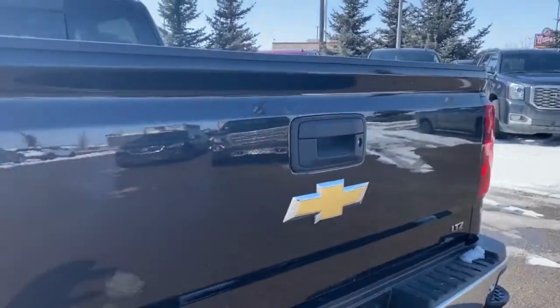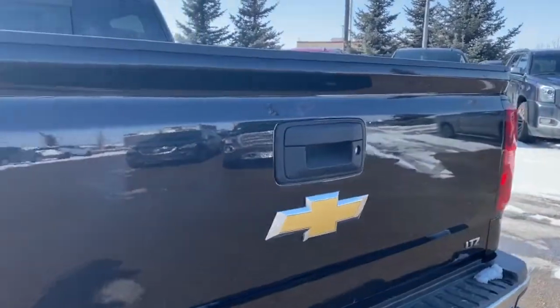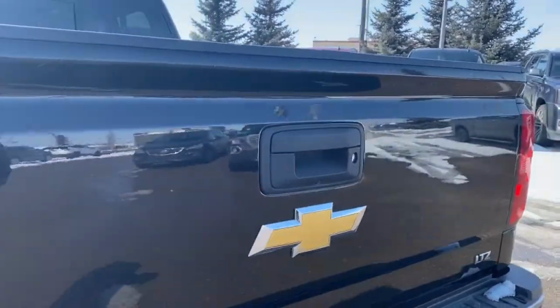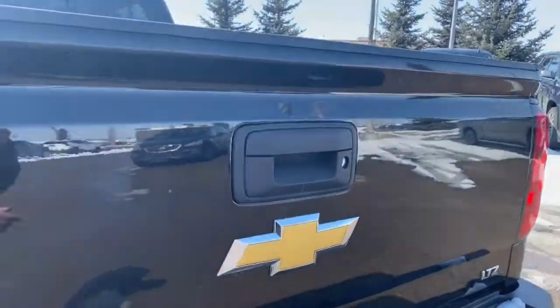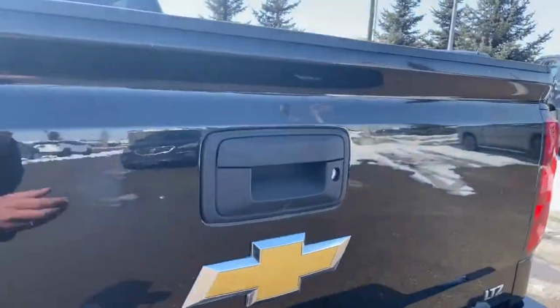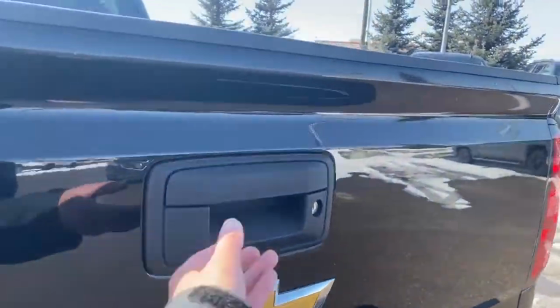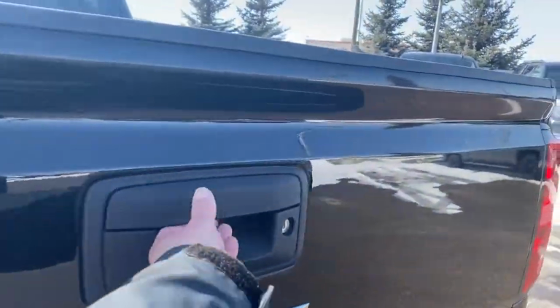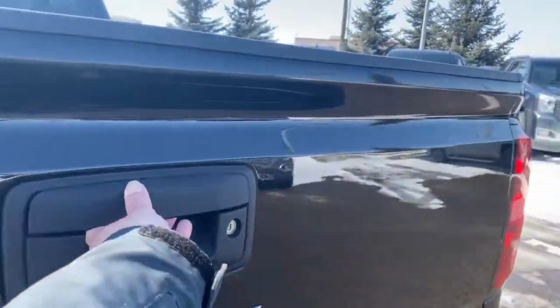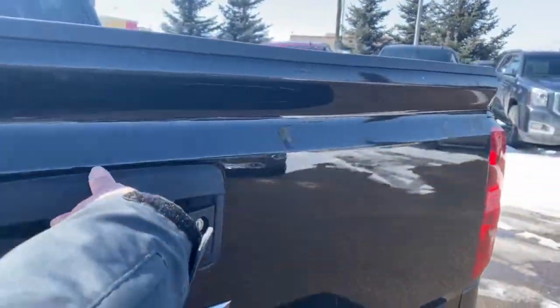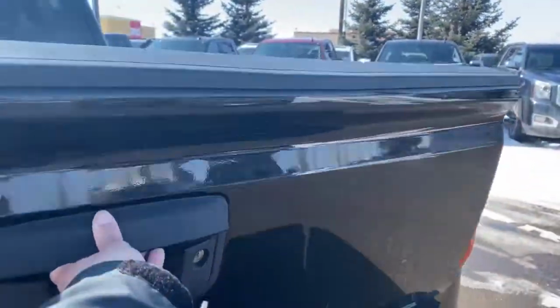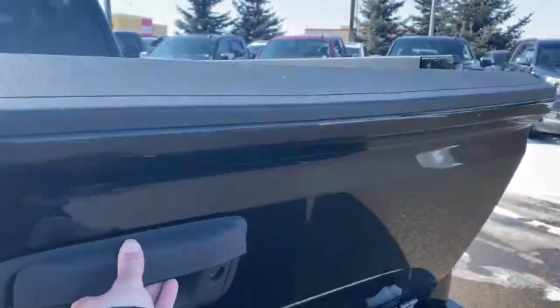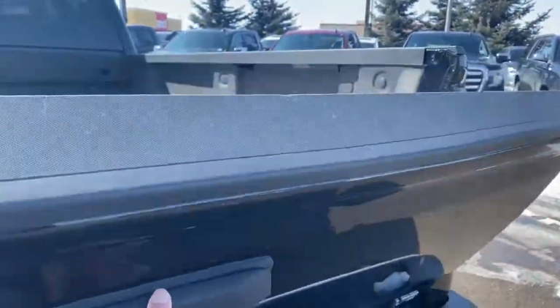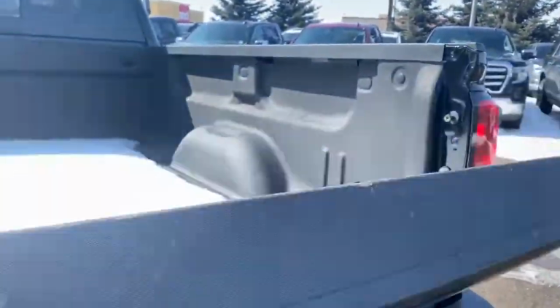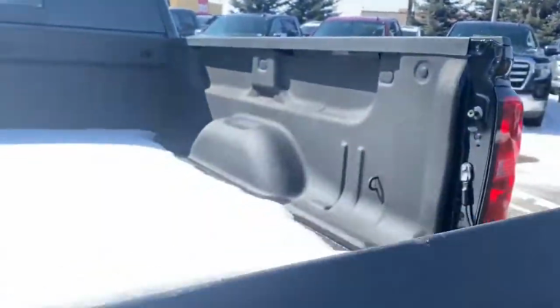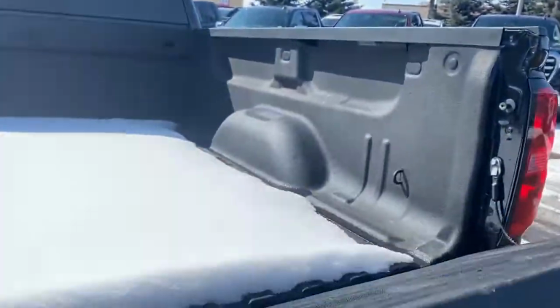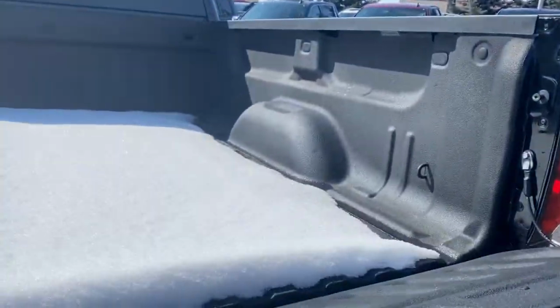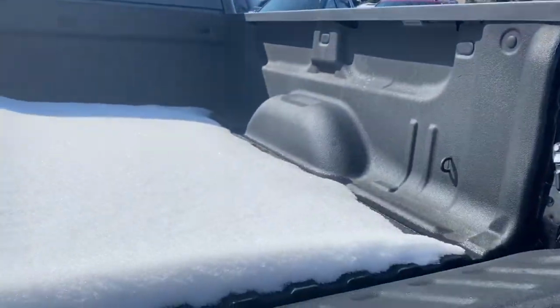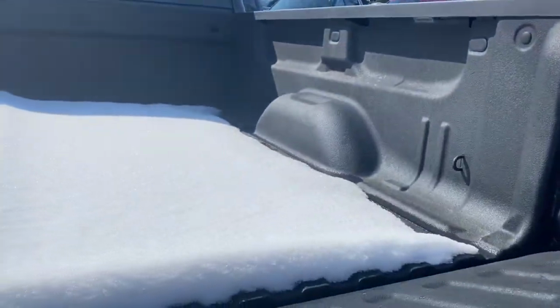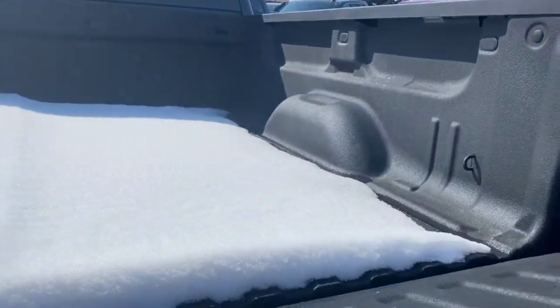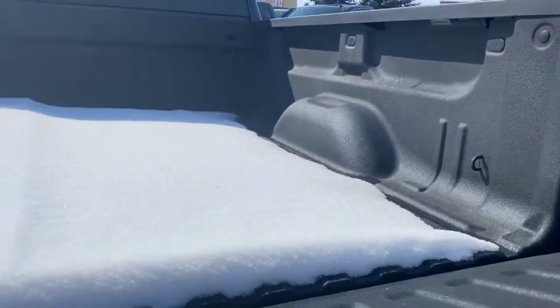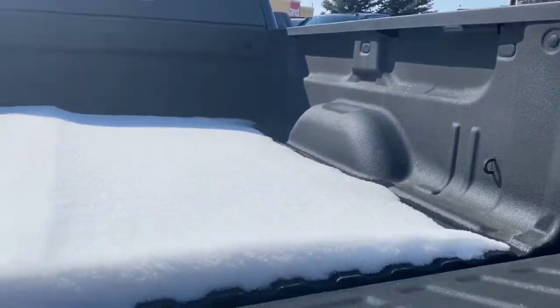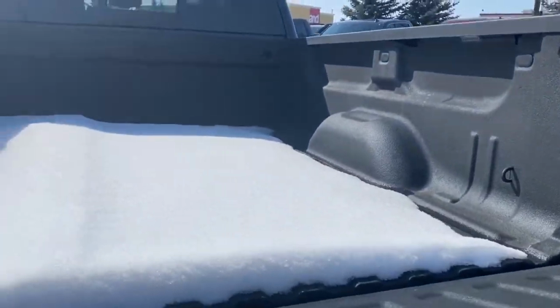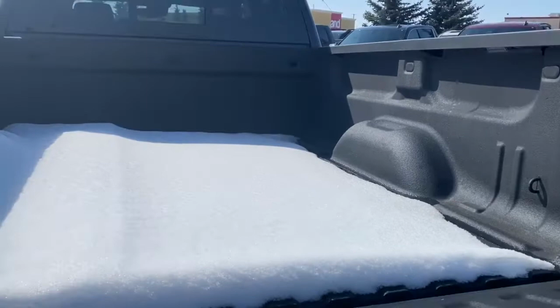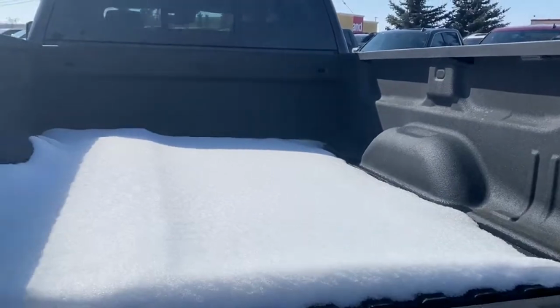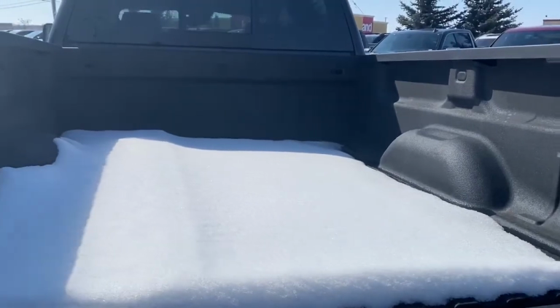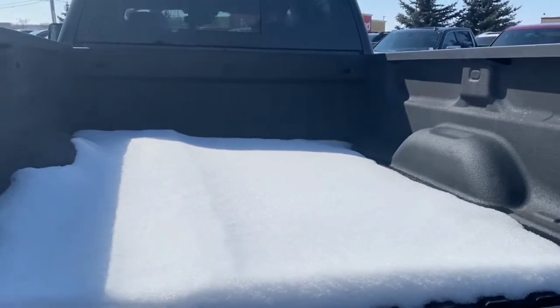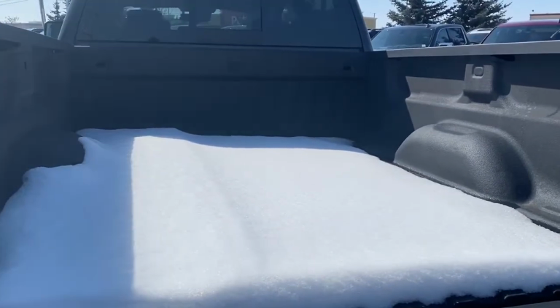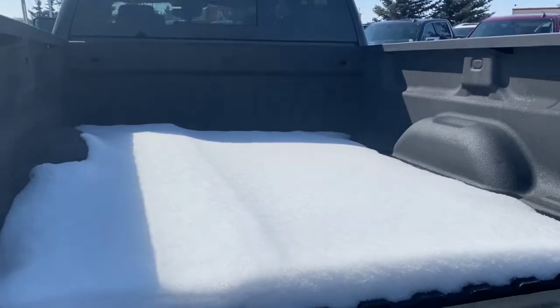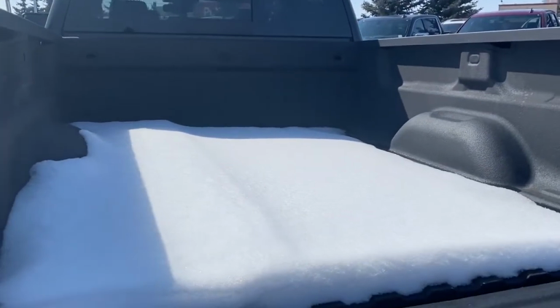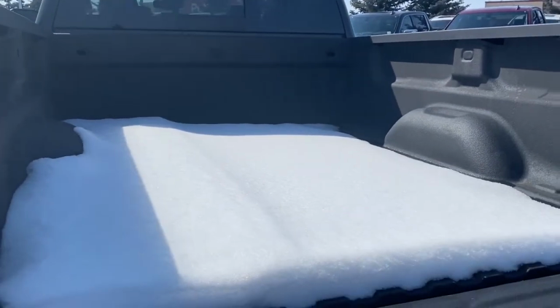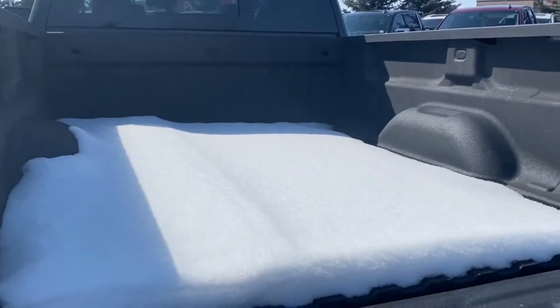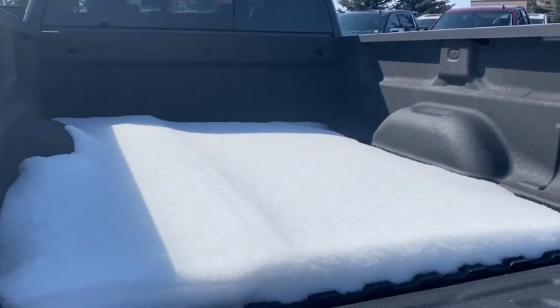If we open up the easy lift and lower tailgate, in the box of the truck we have some cargo hooks.